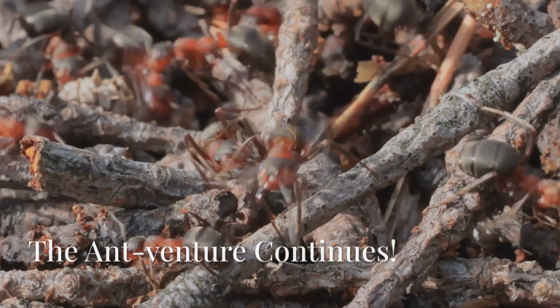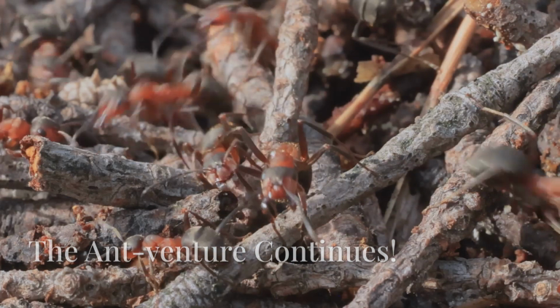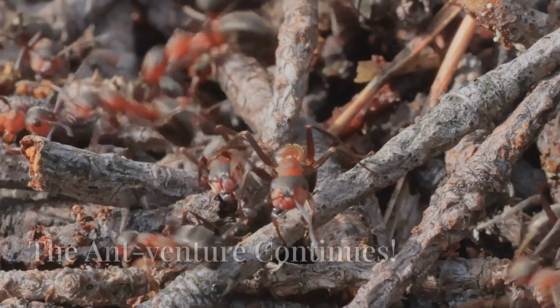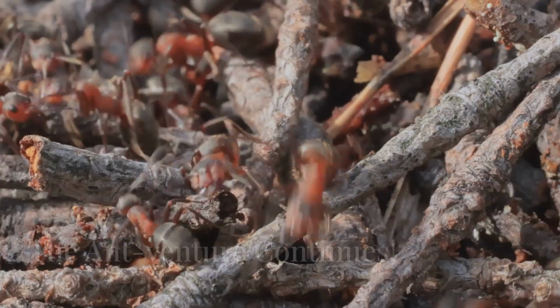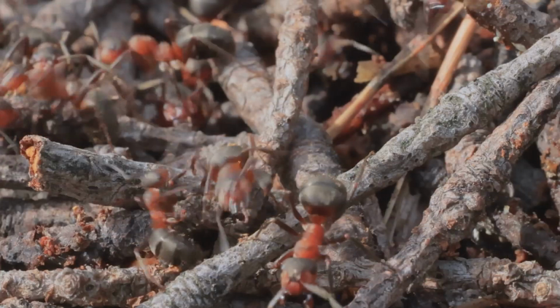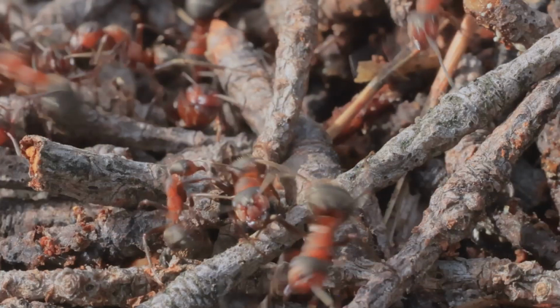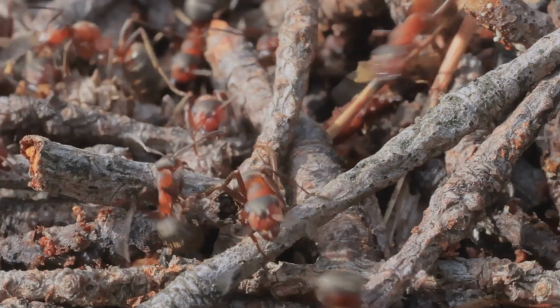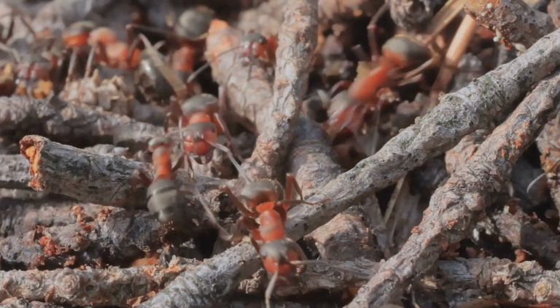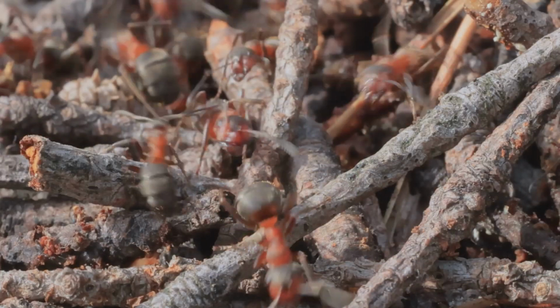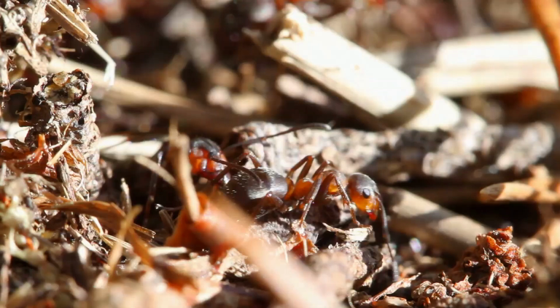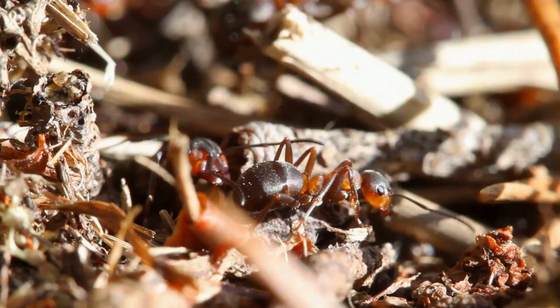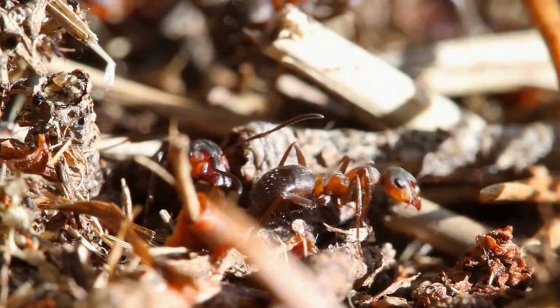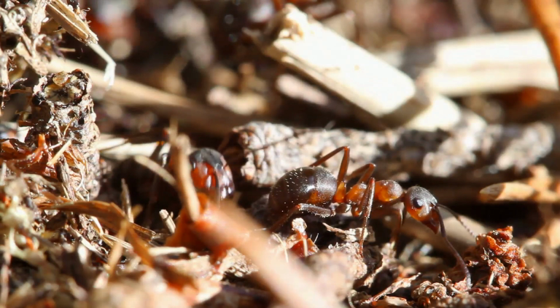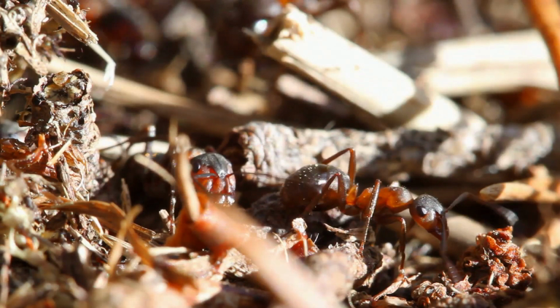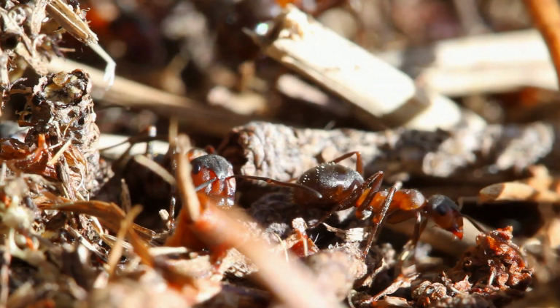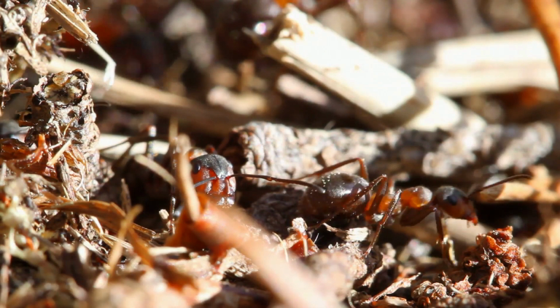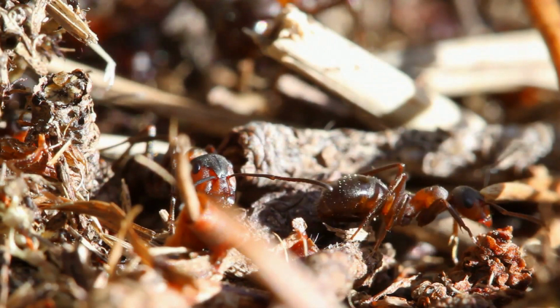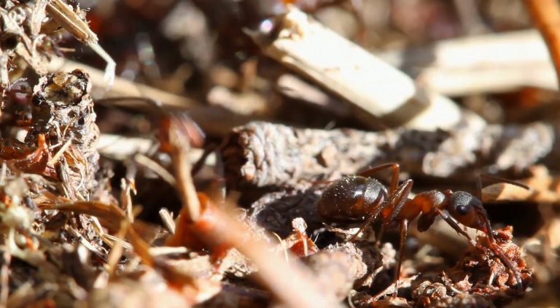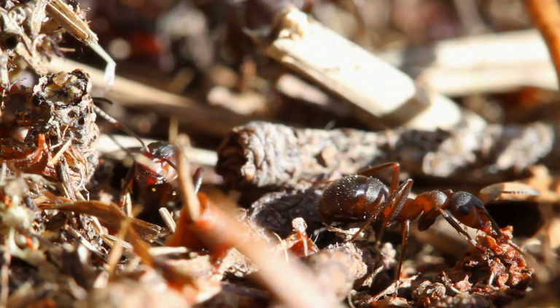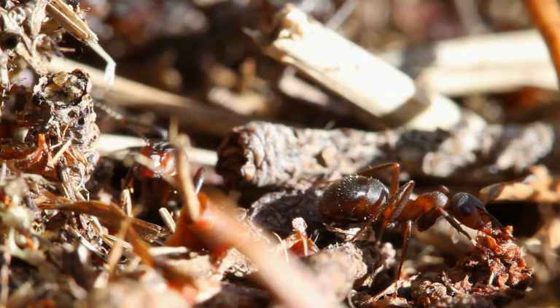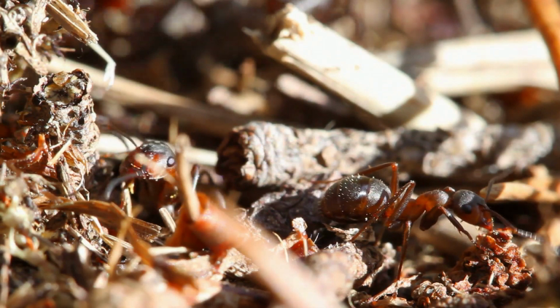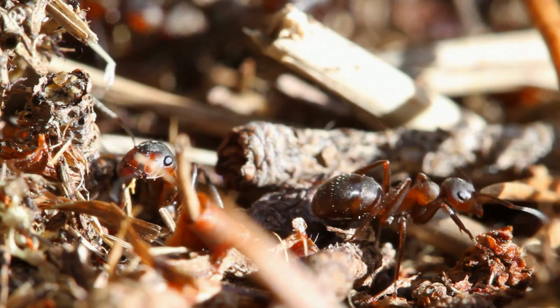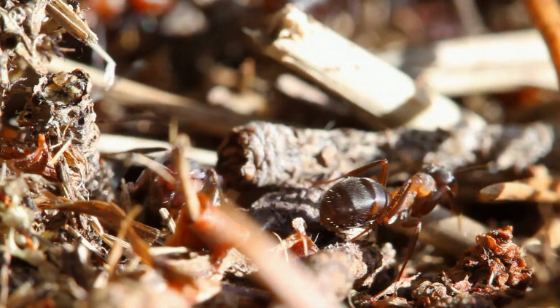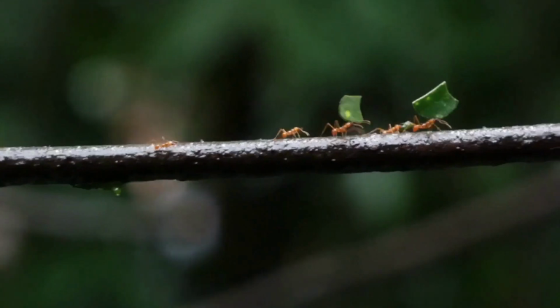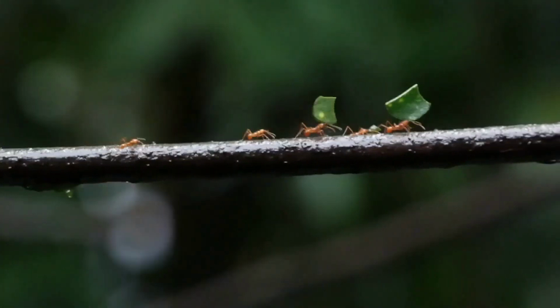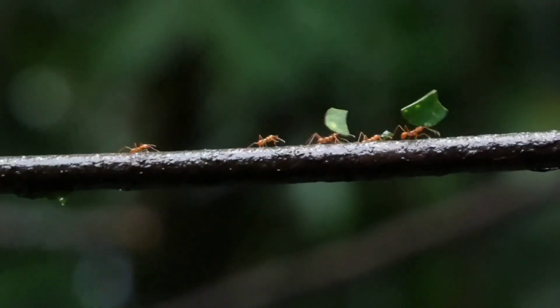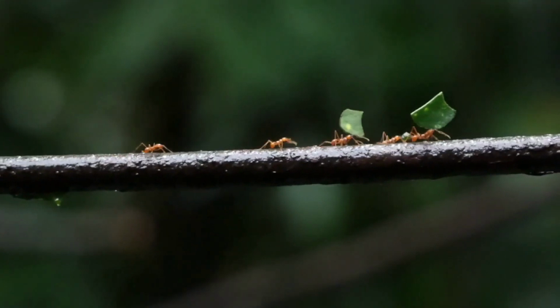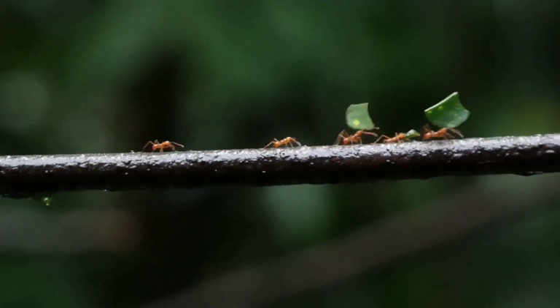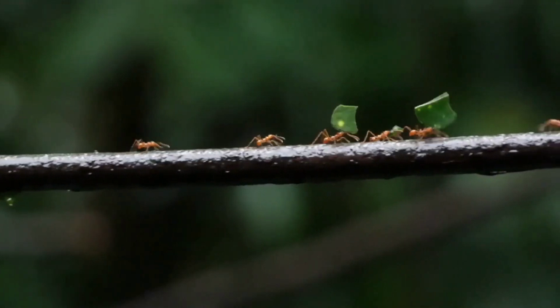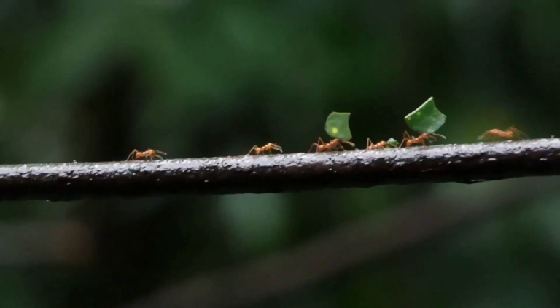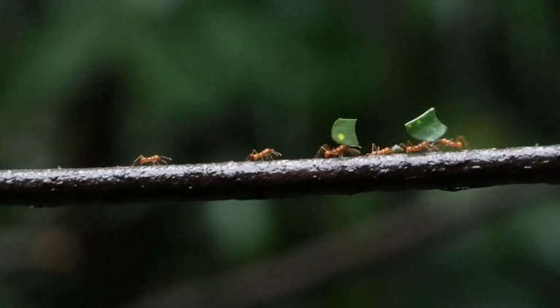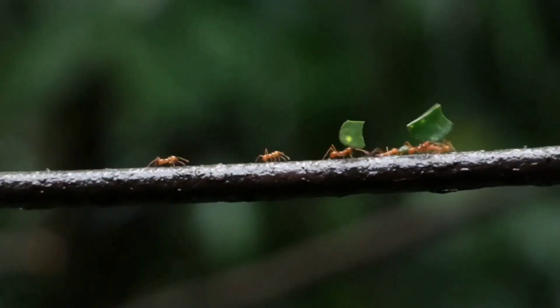Thanks for joining us on this AntVenture. Remember, there's always more to discover in the tiny world of ants. Stay curious and keep exploring.